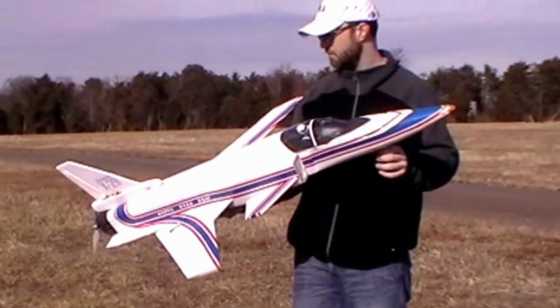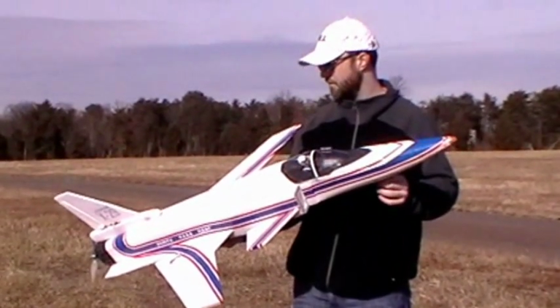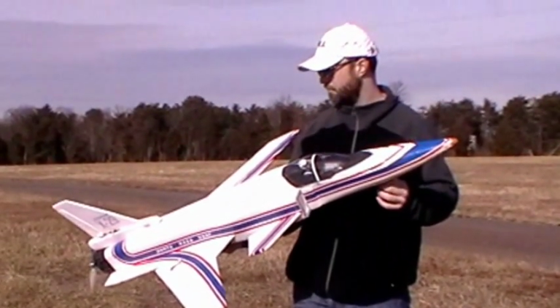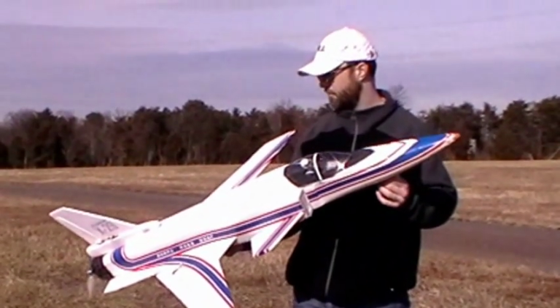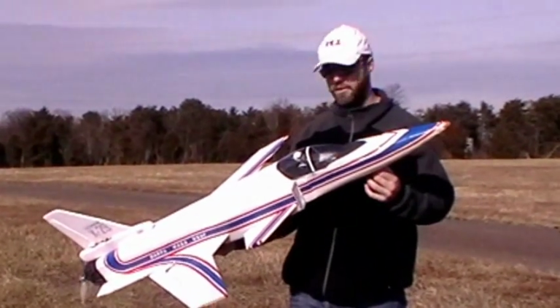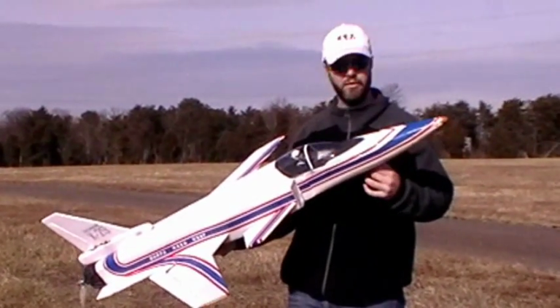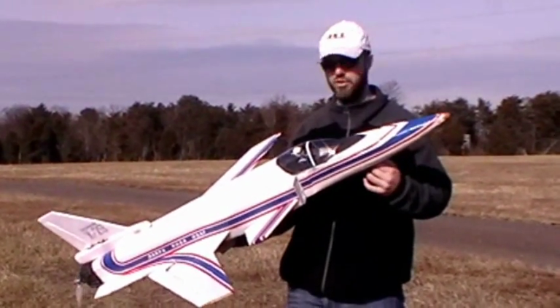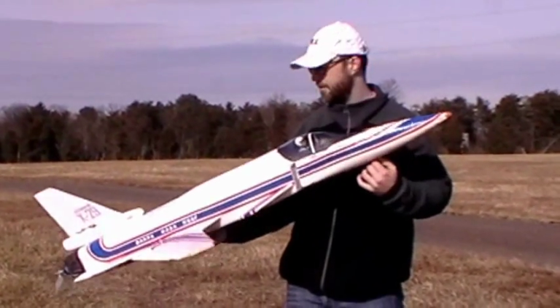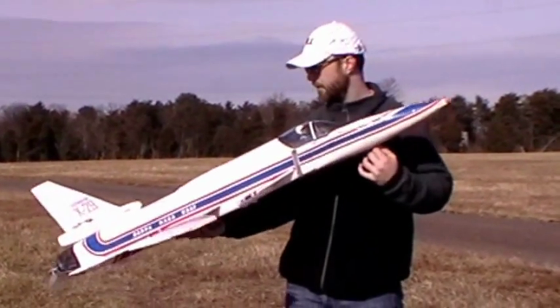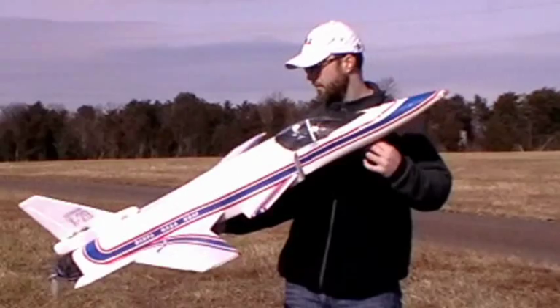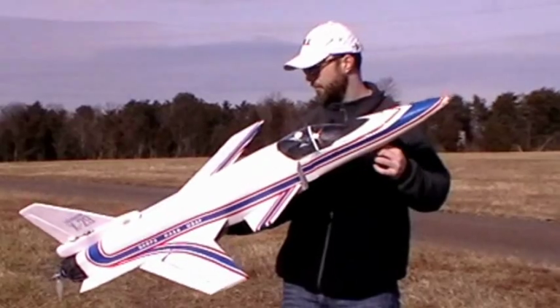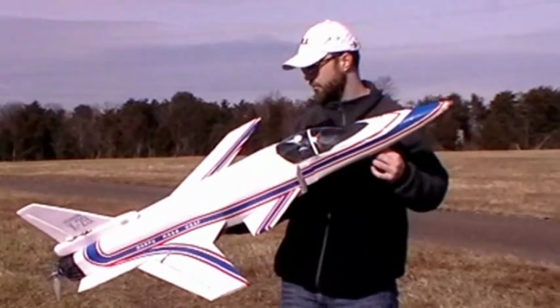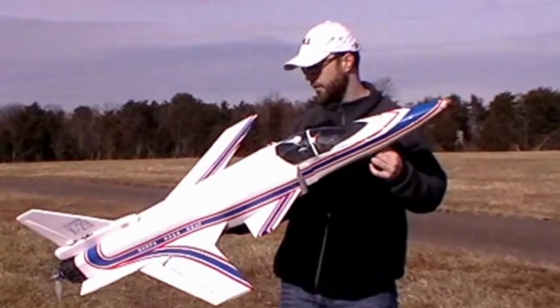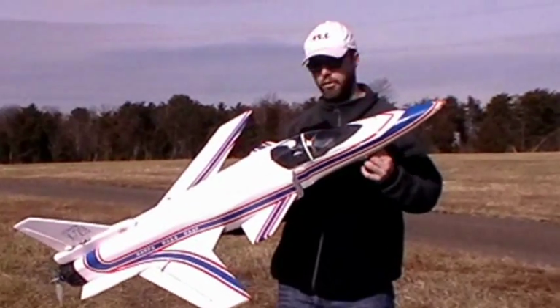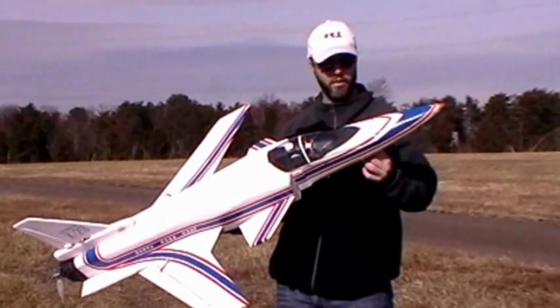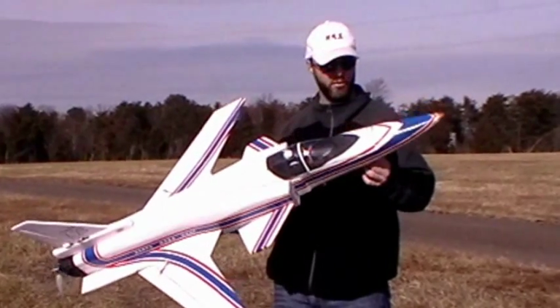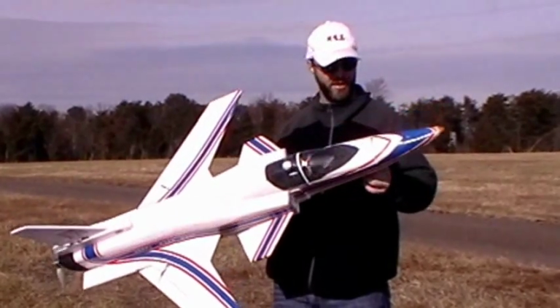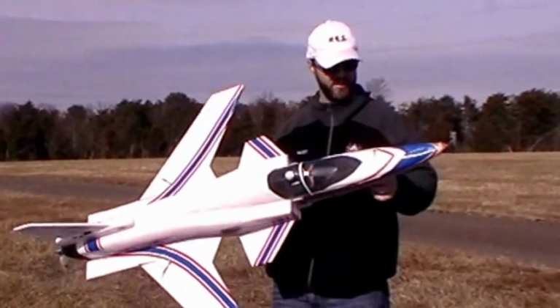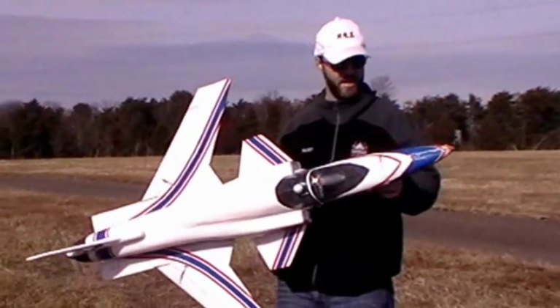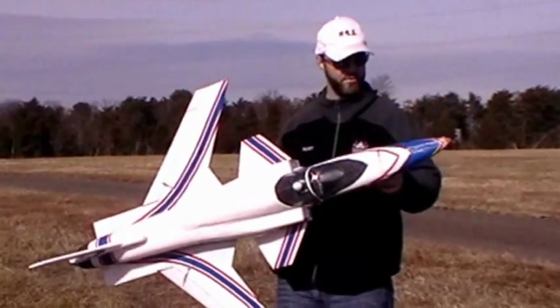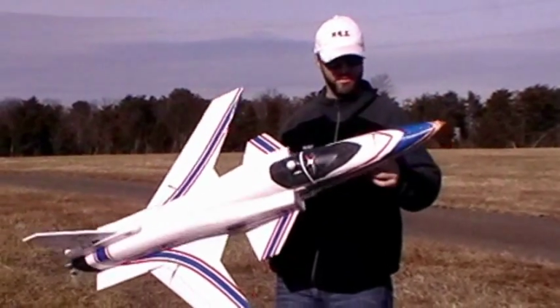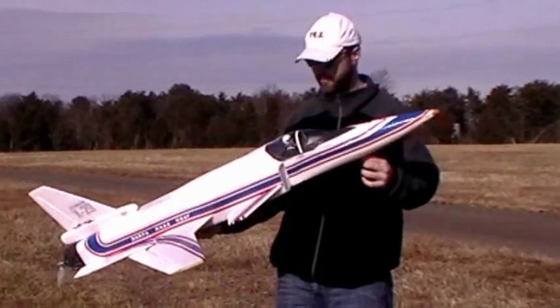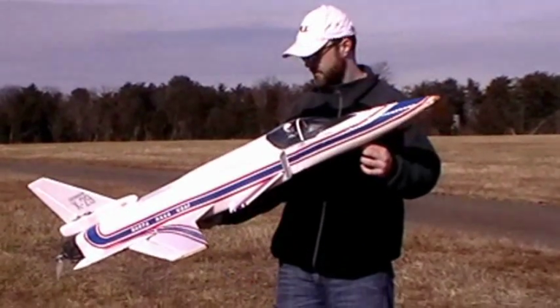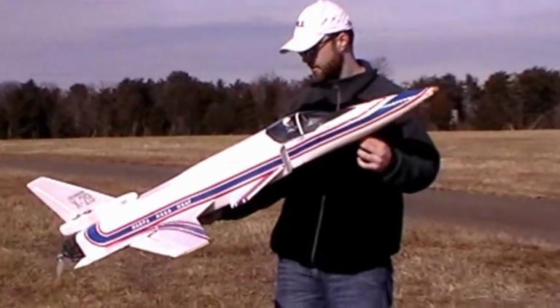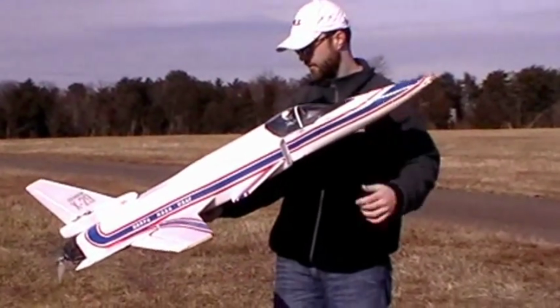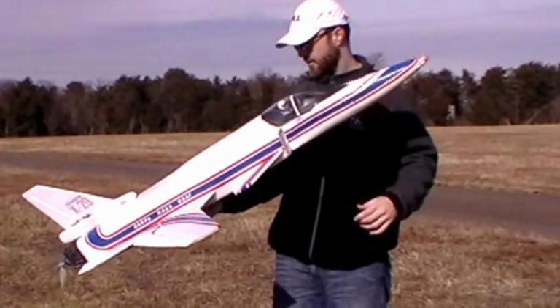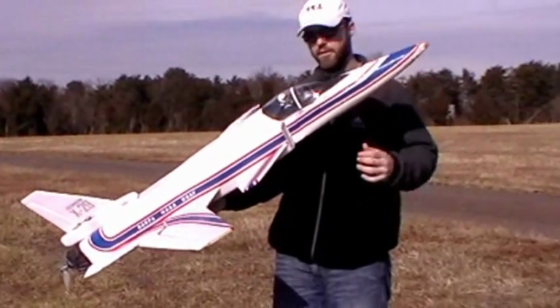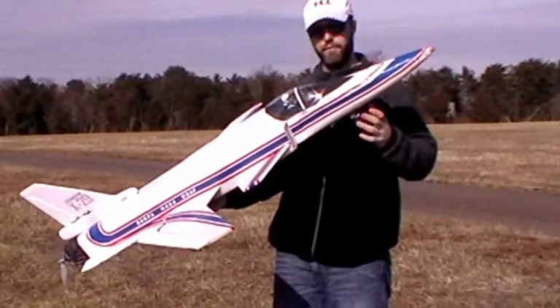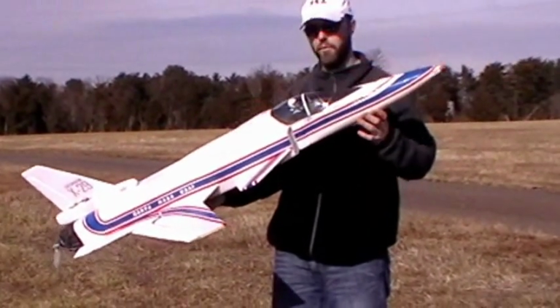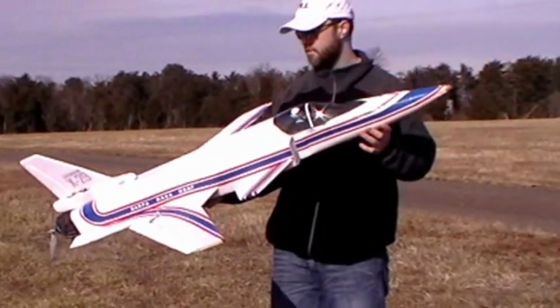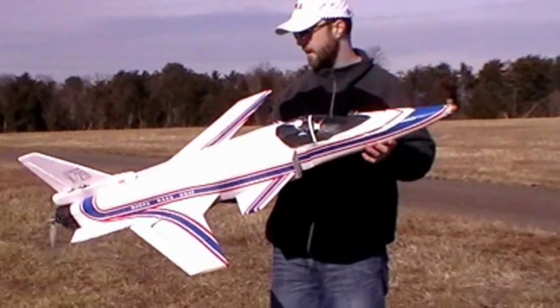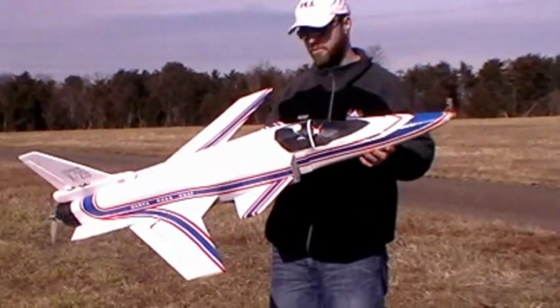In theory, it should be able to do well over 100 miles an hour. This is going to be the fourth attempt.